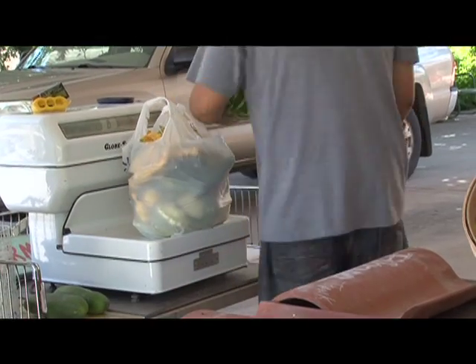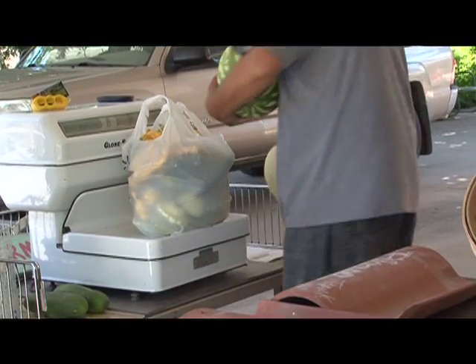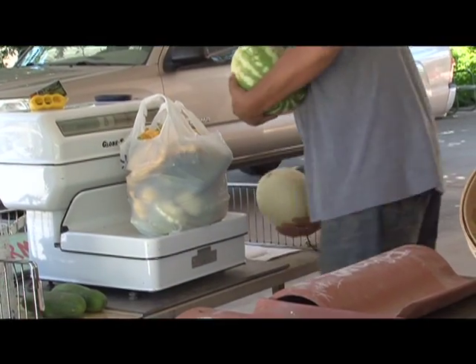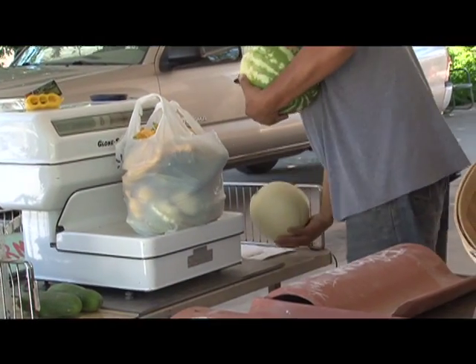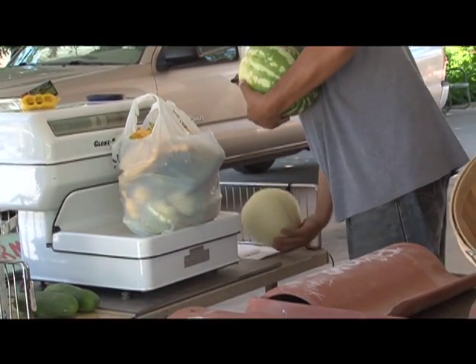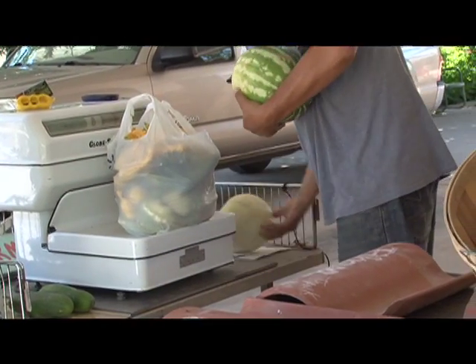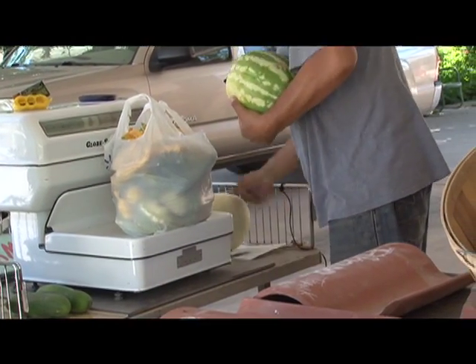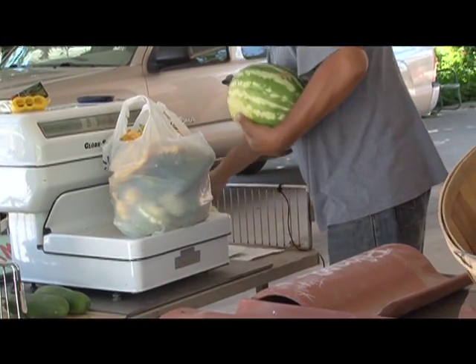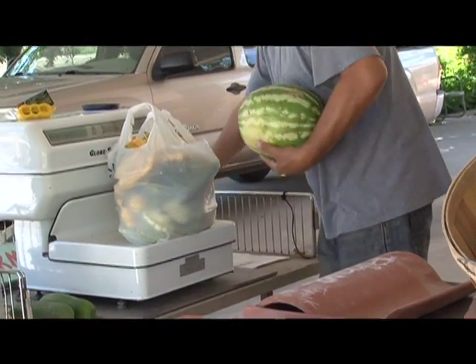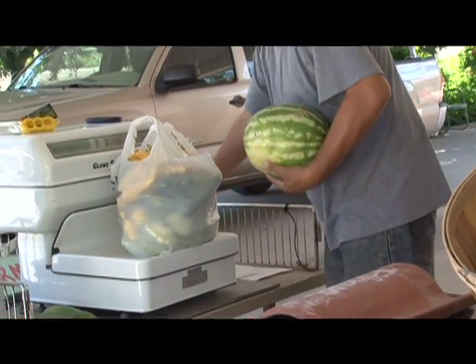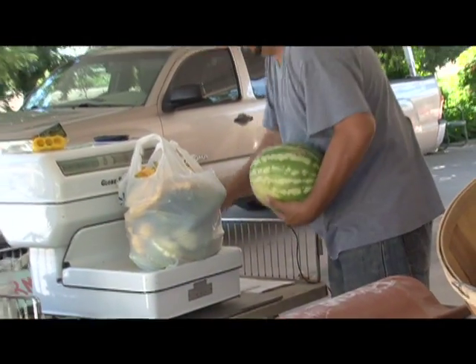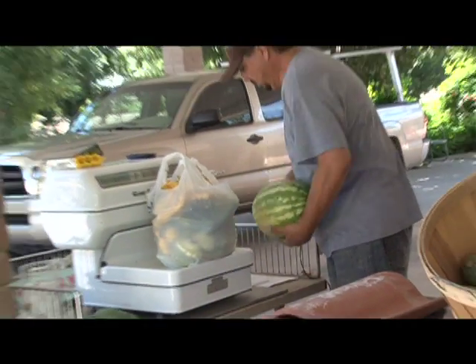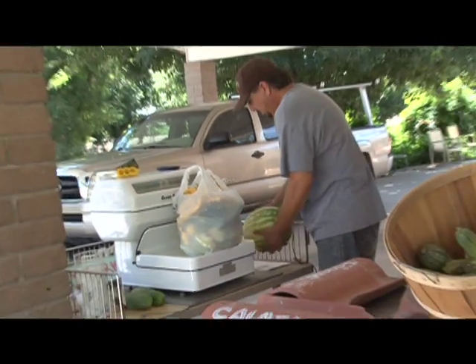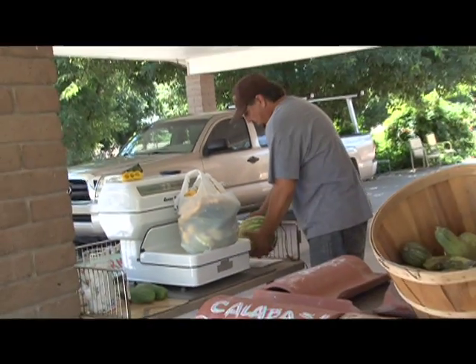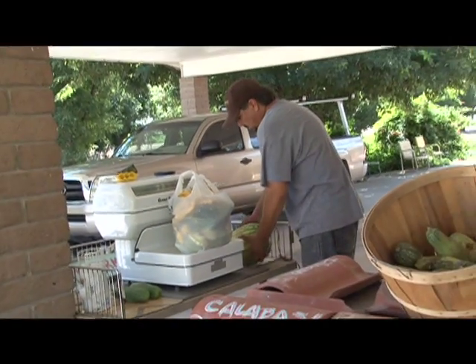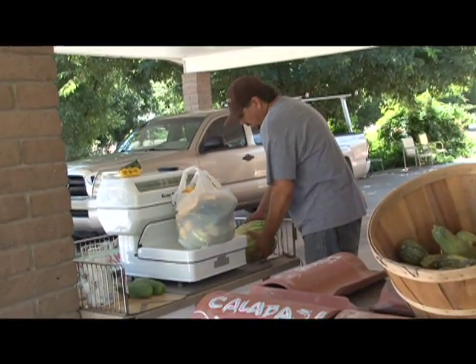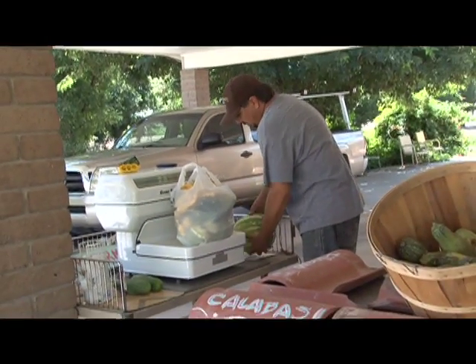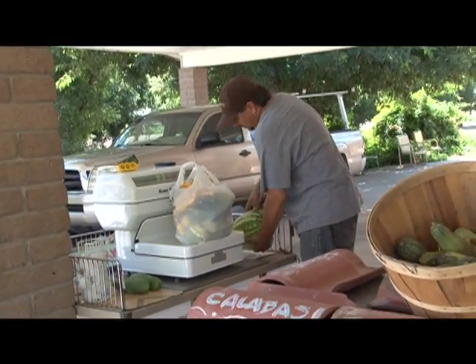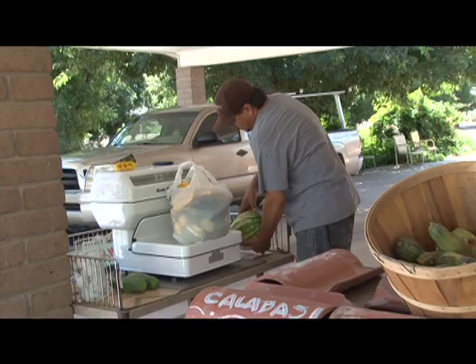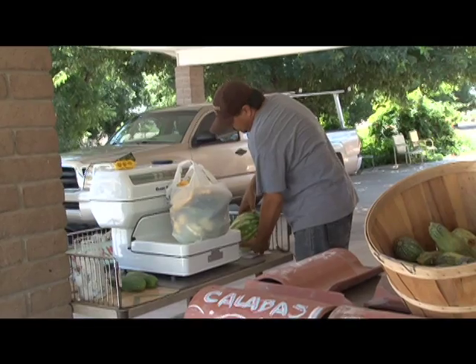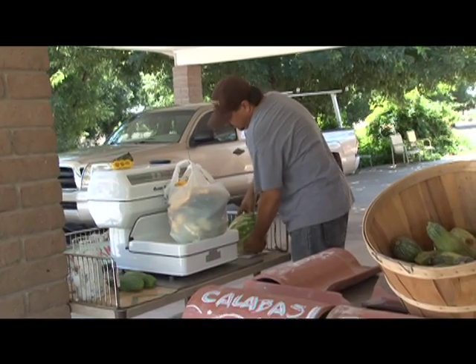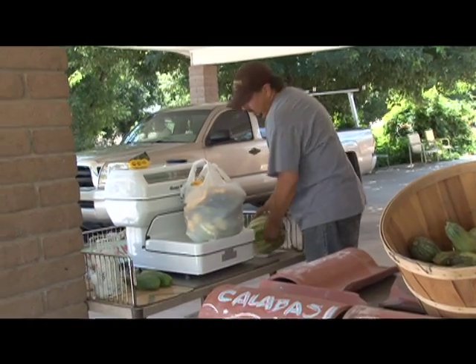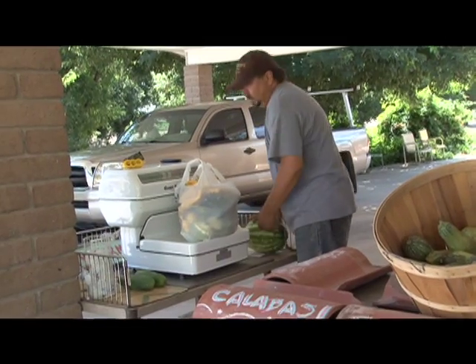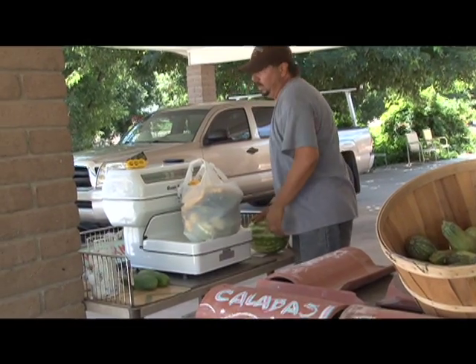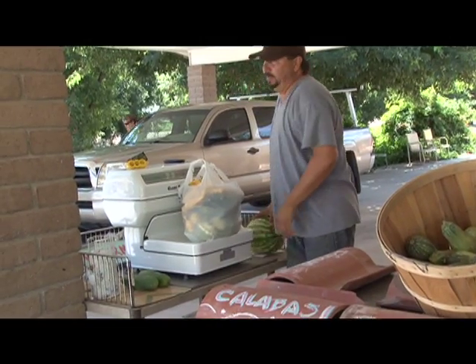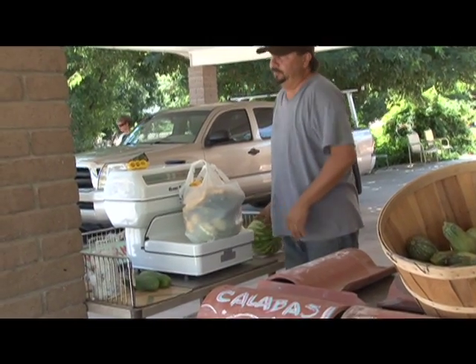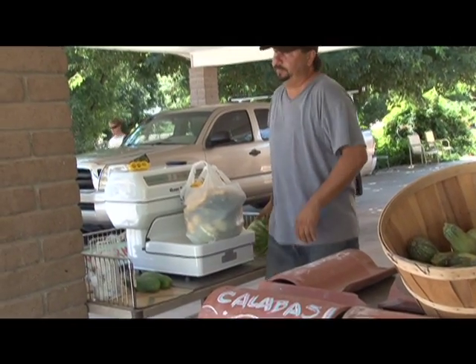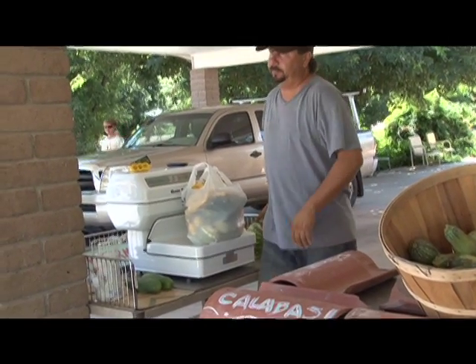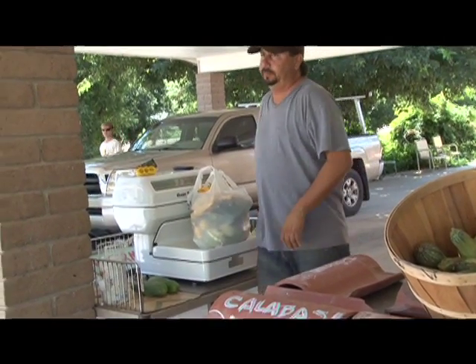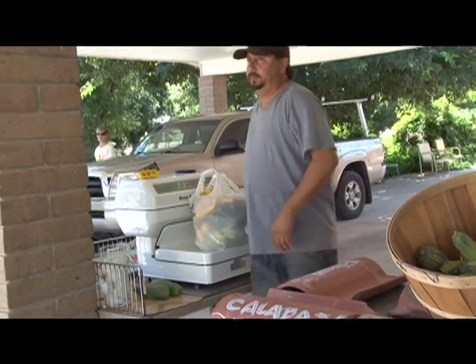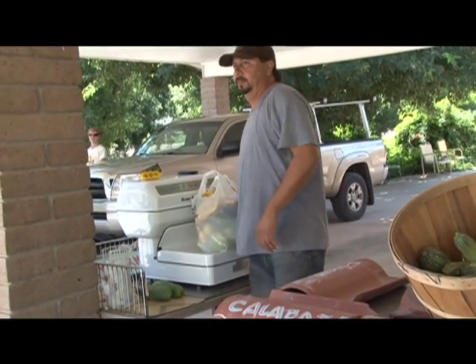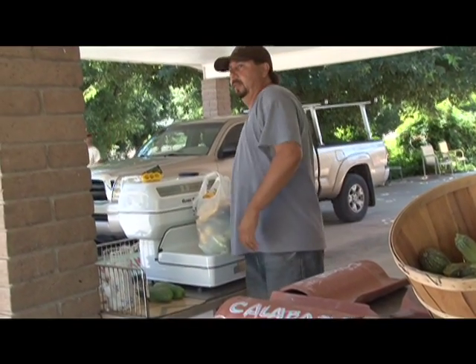Today we're visiting a farmer in southern New Mexico who grows lots of different kinds of melons.